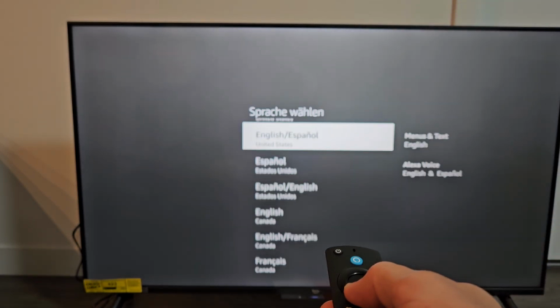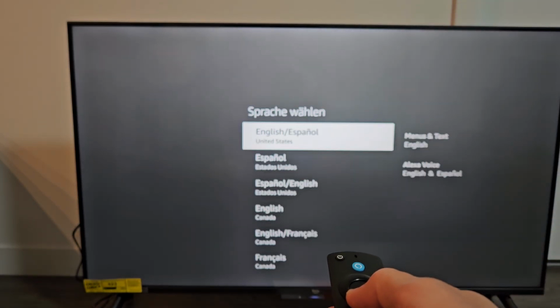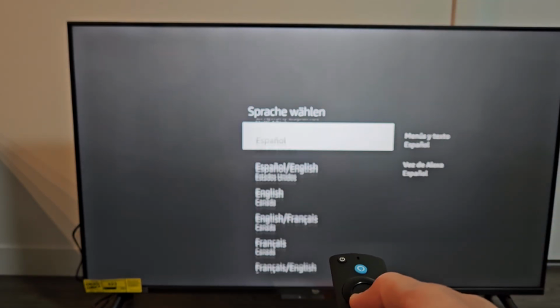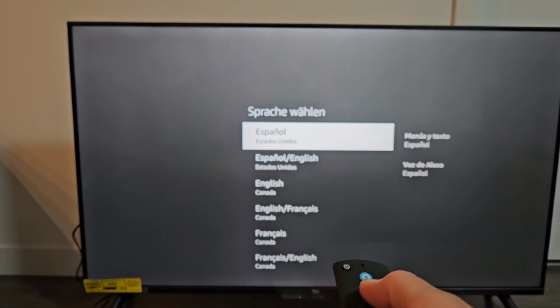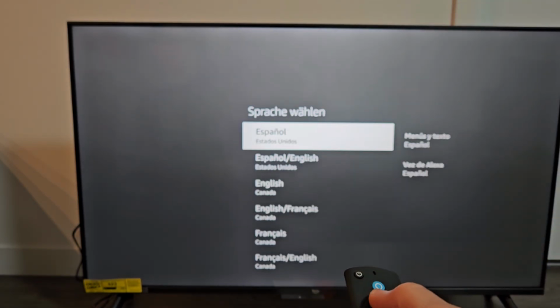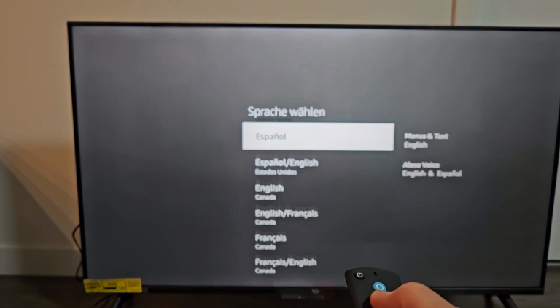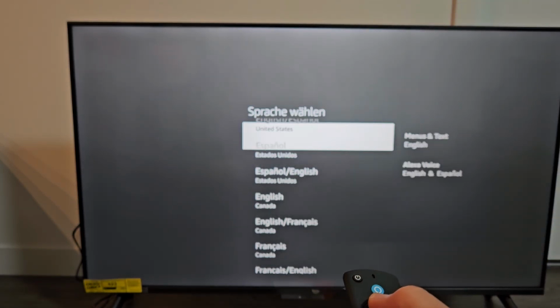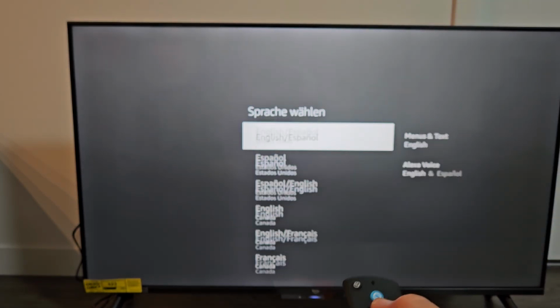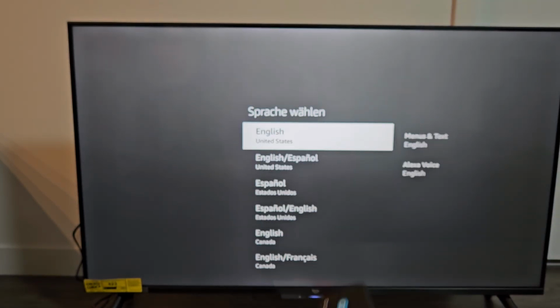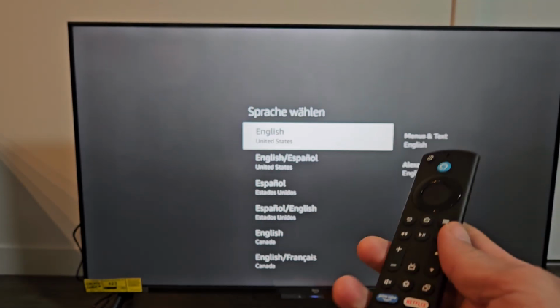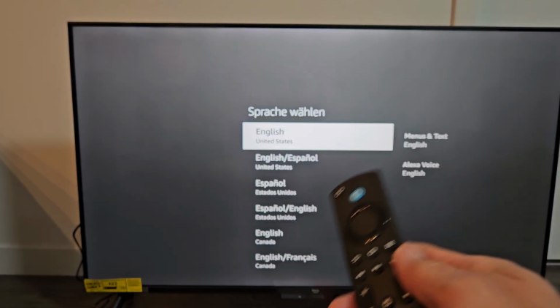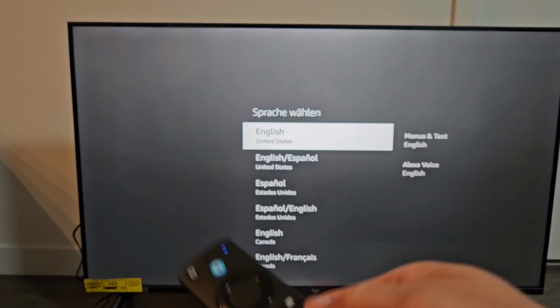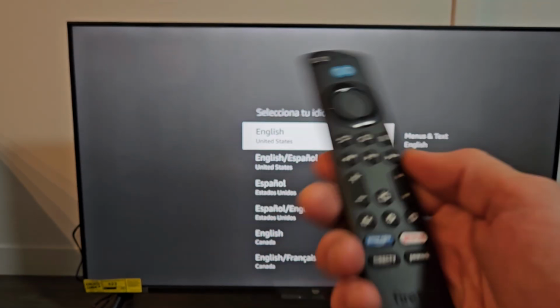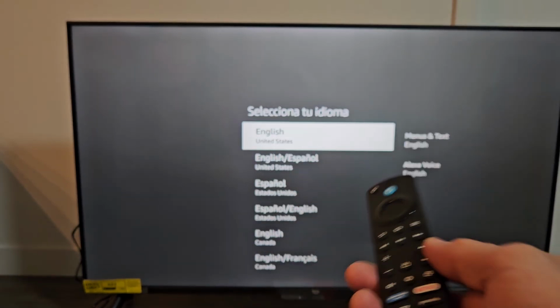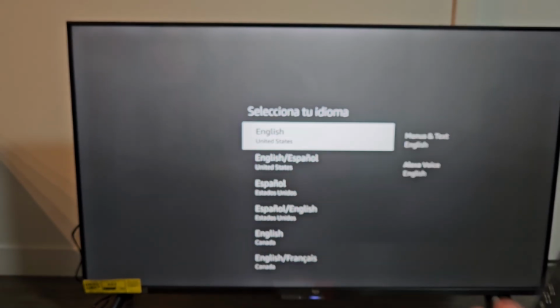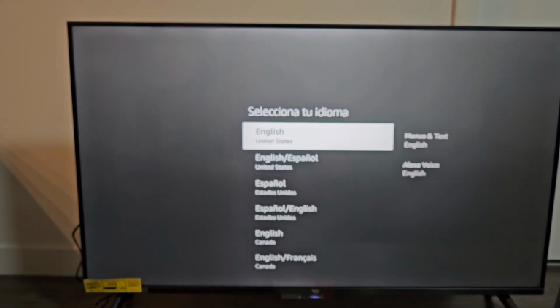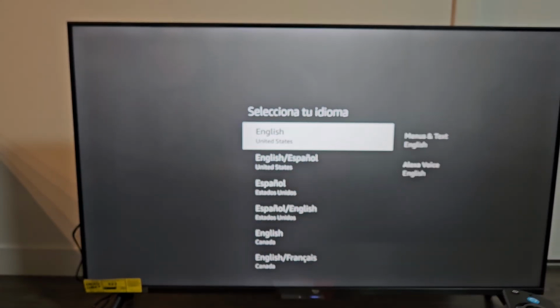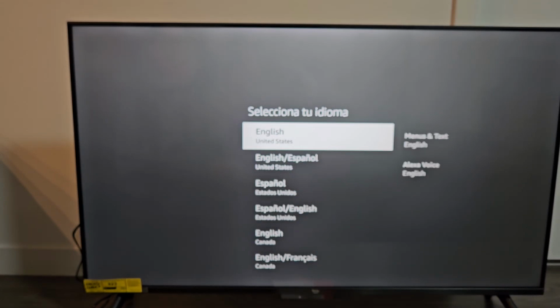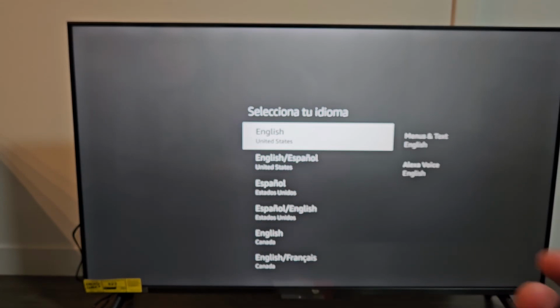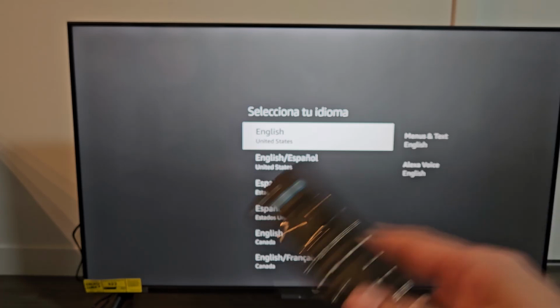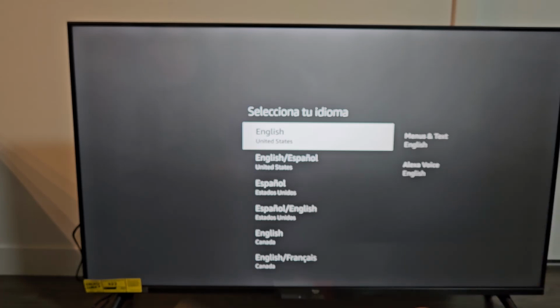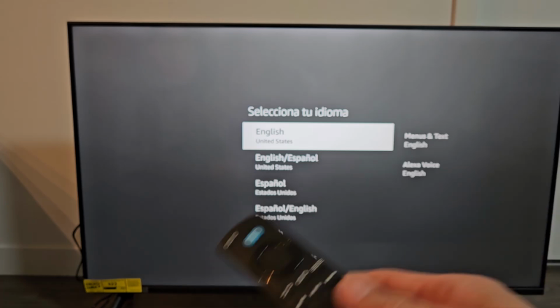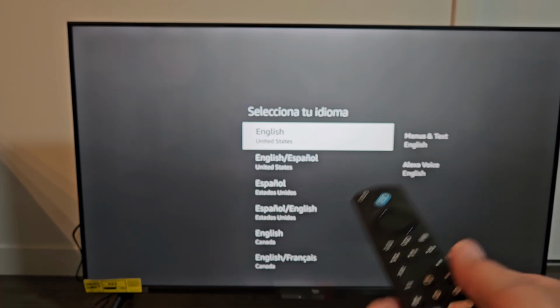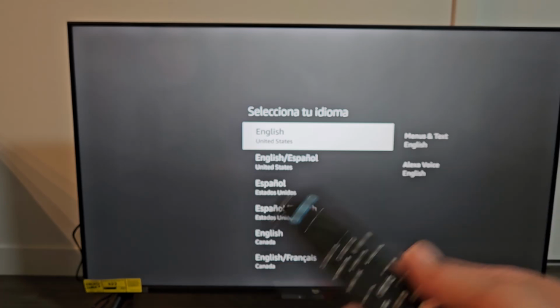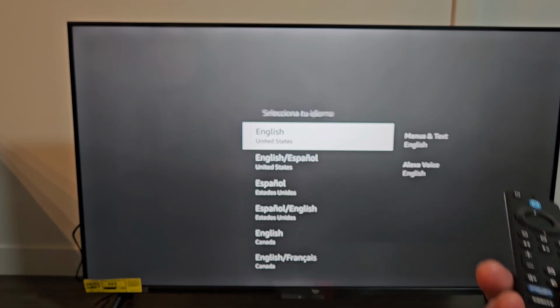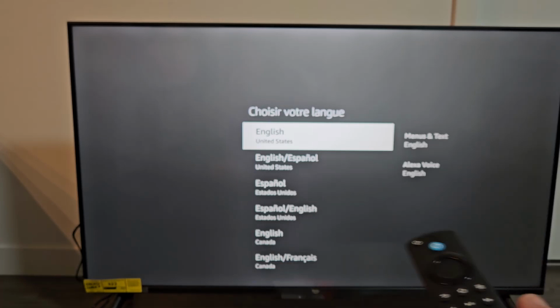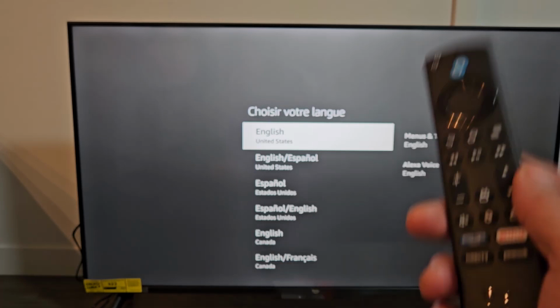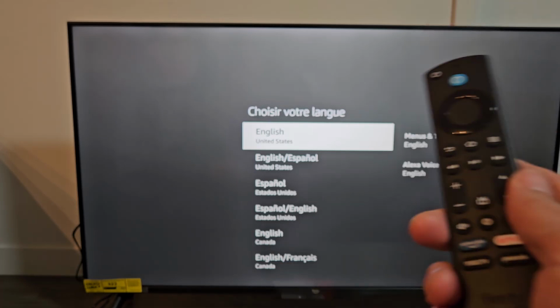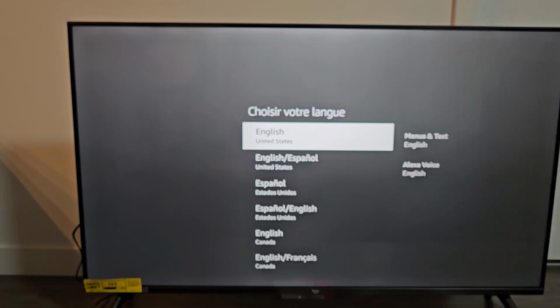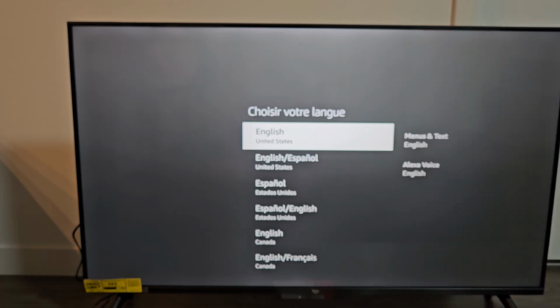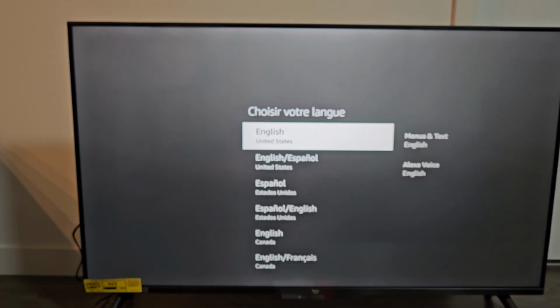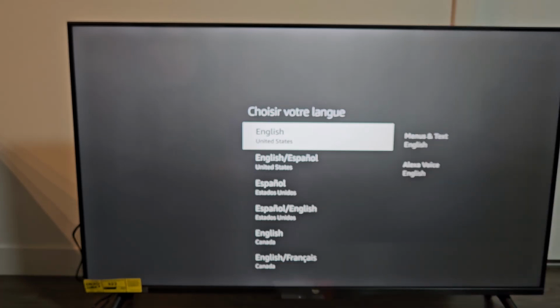And there we go. Now you can go ahead and start back over on a clean slate, or you can sell the TV or give it away. Pretty simple.